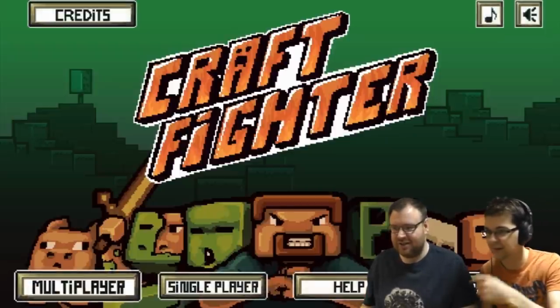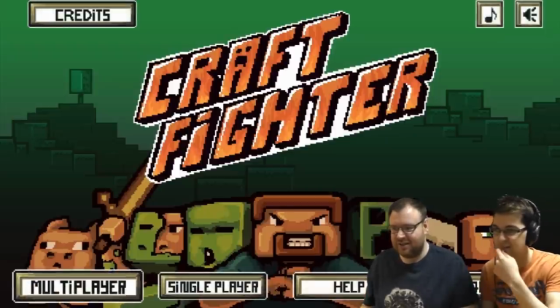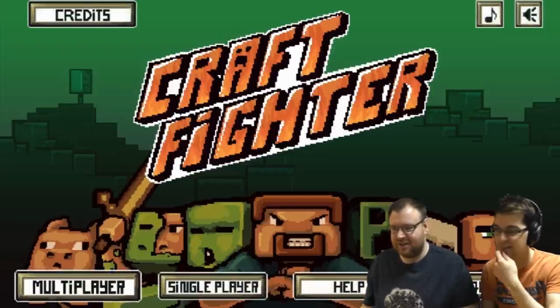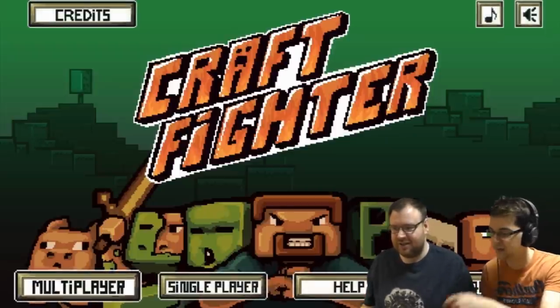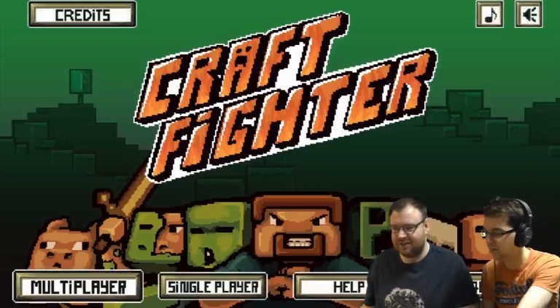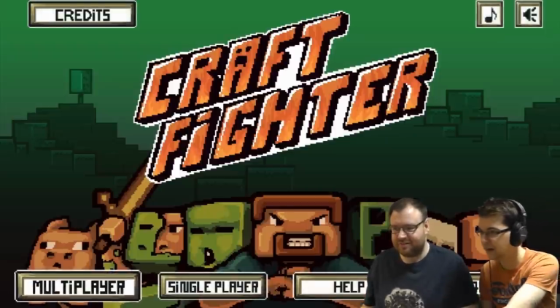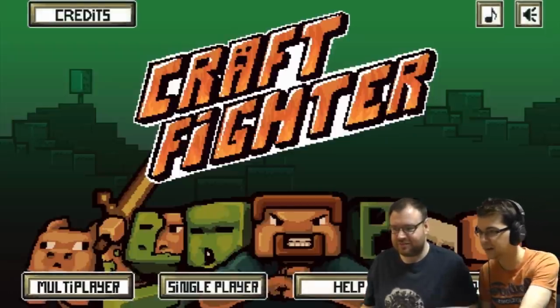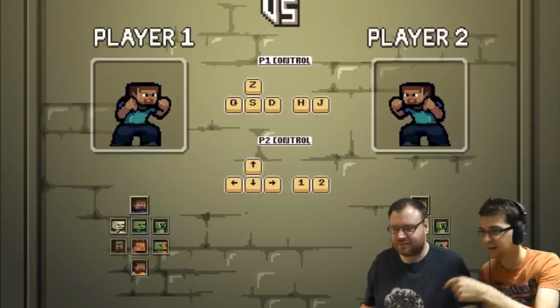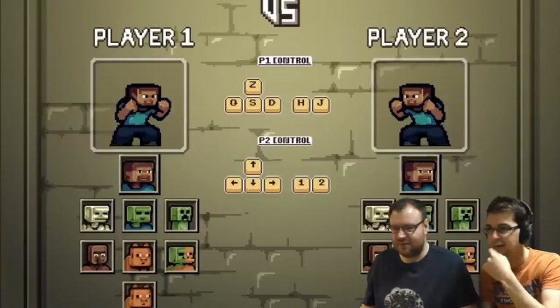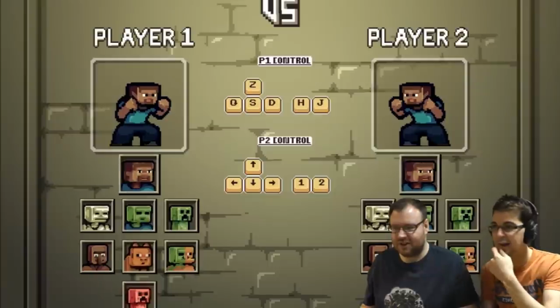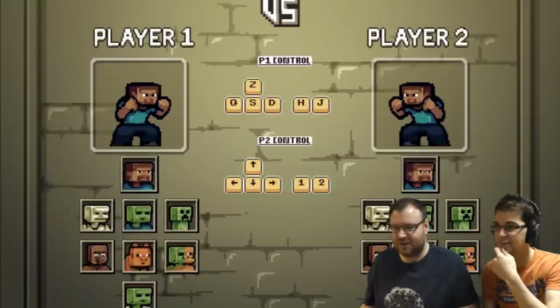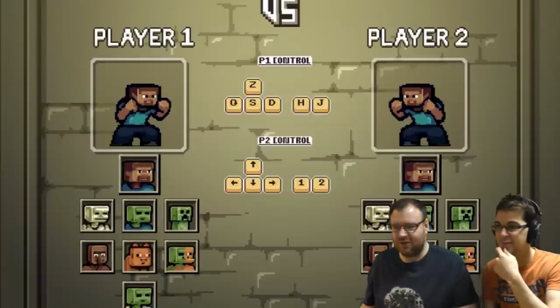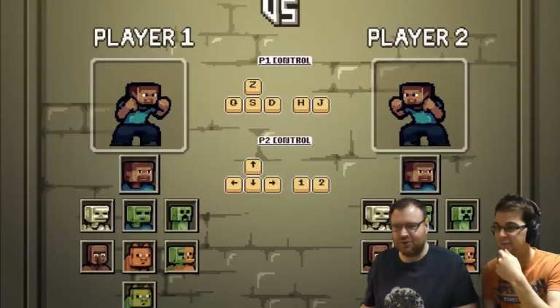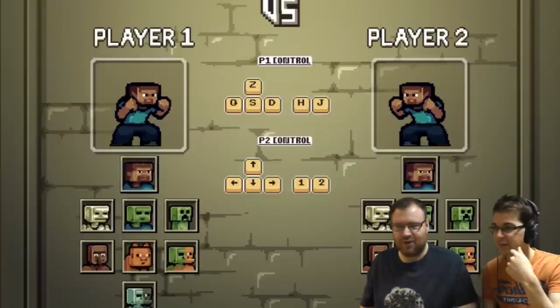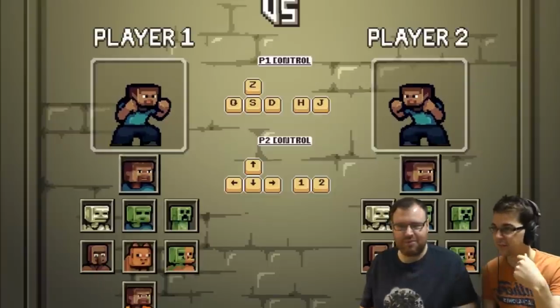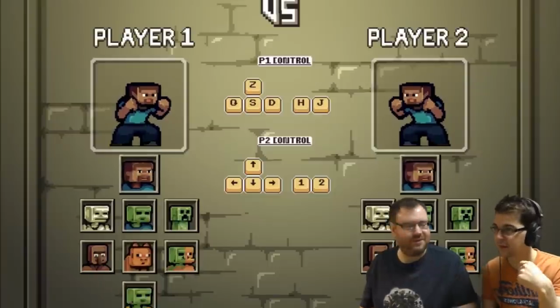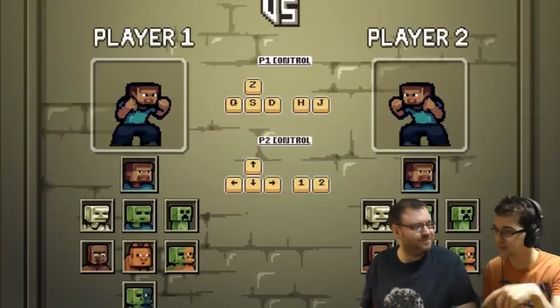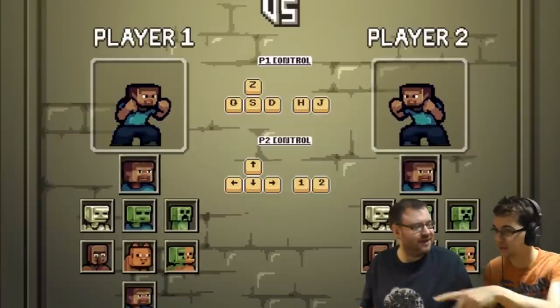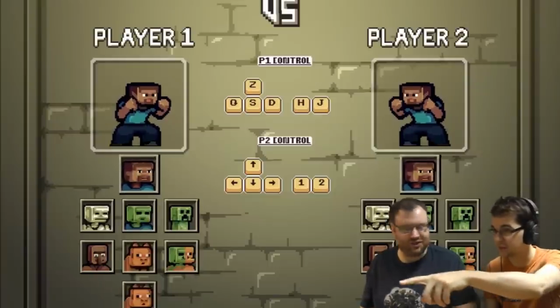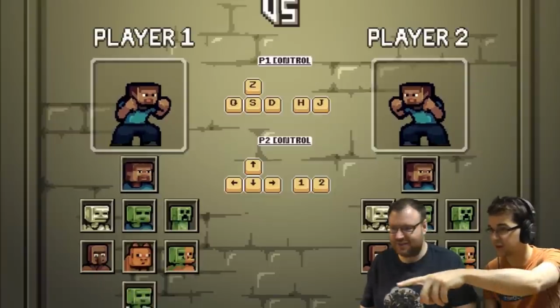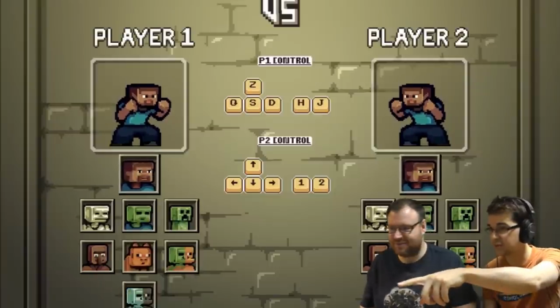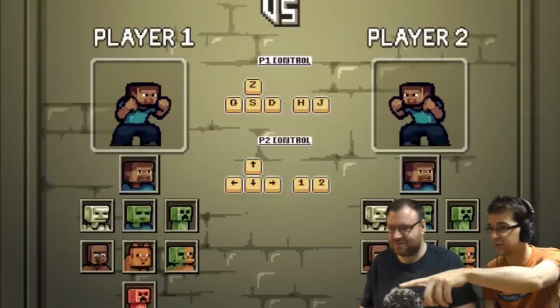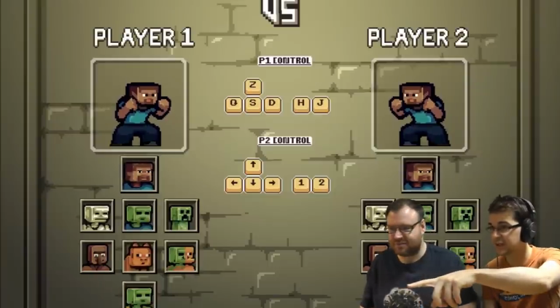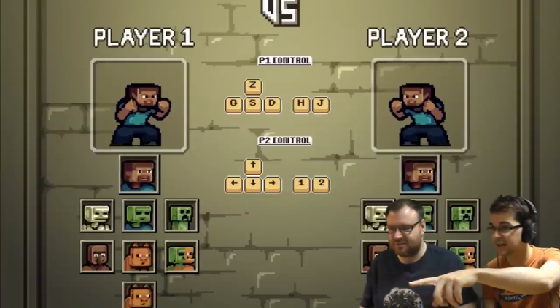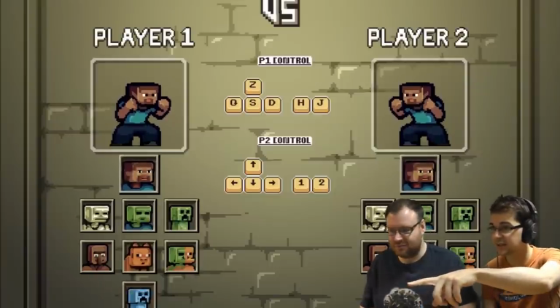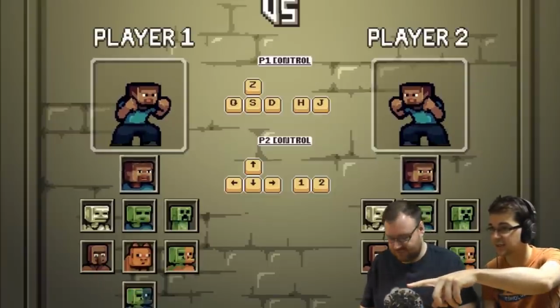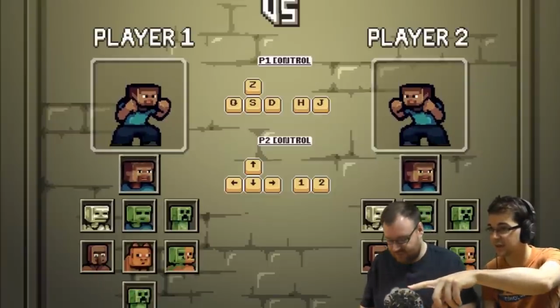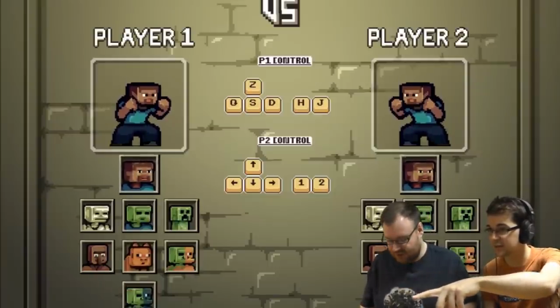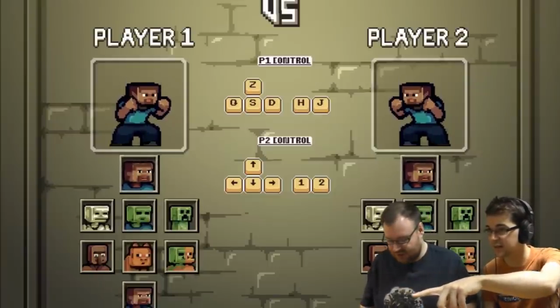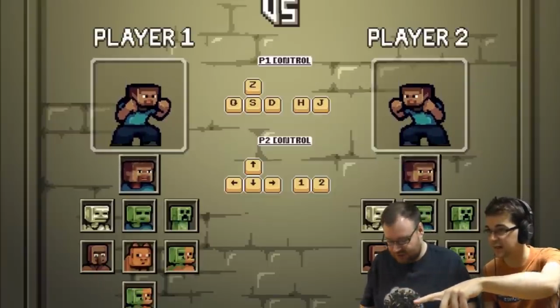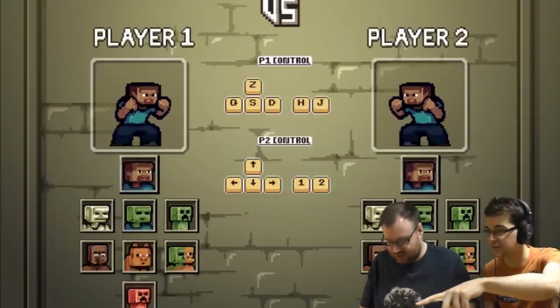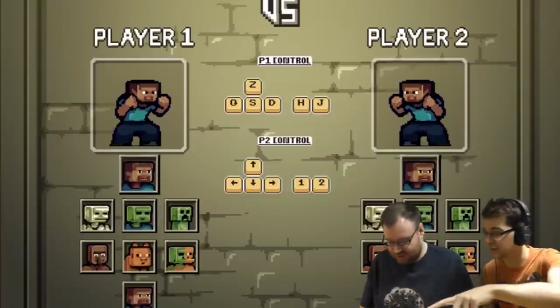So we're gonna do multiplayer. Is it local co-op? Yeah, so you've got to use Z, Q, S and D and H and J.